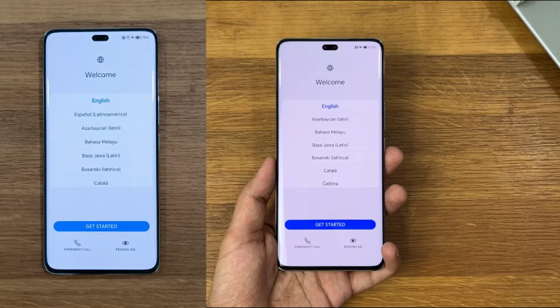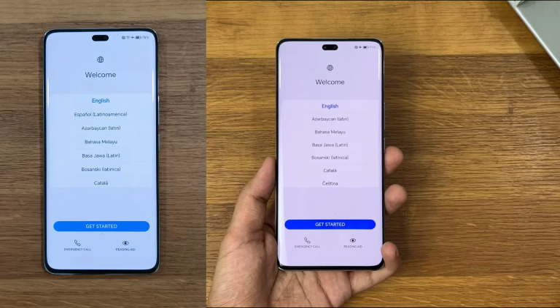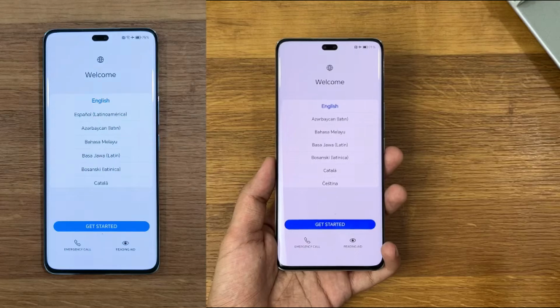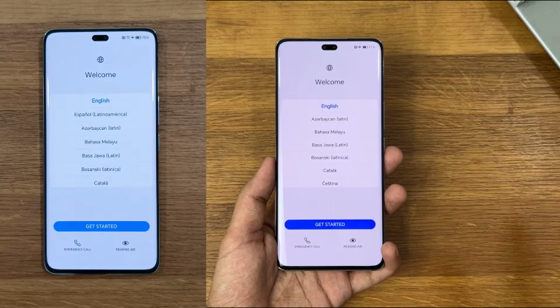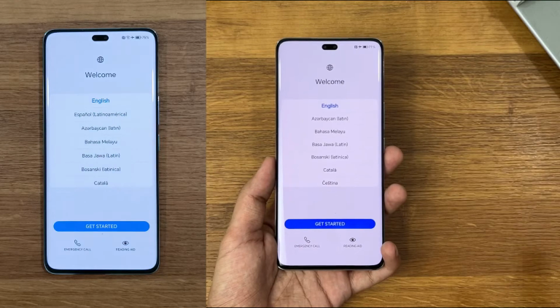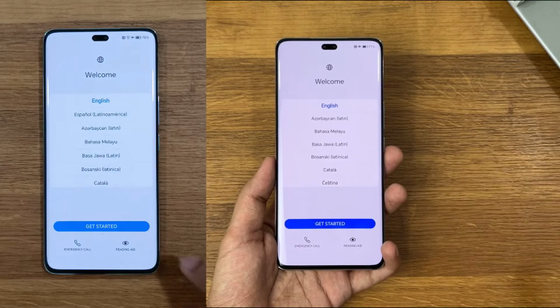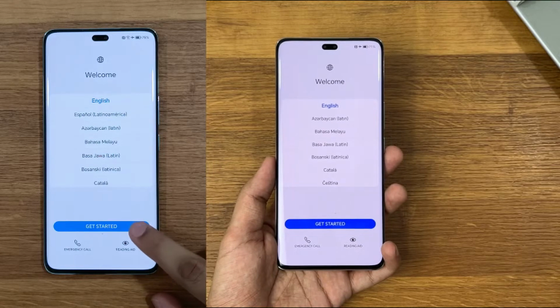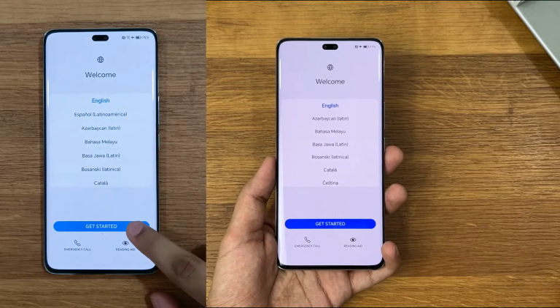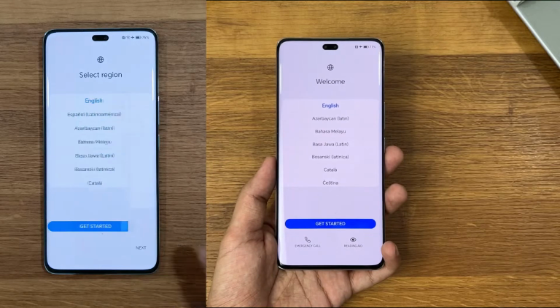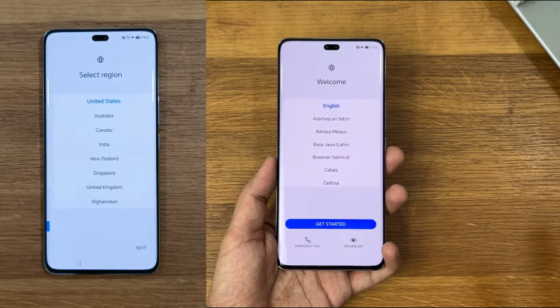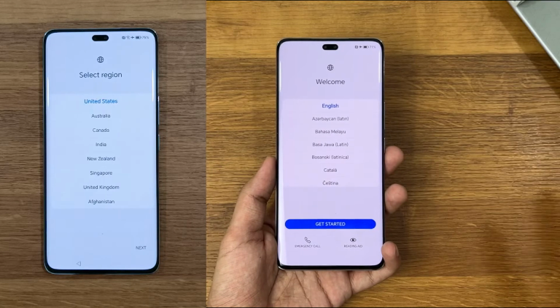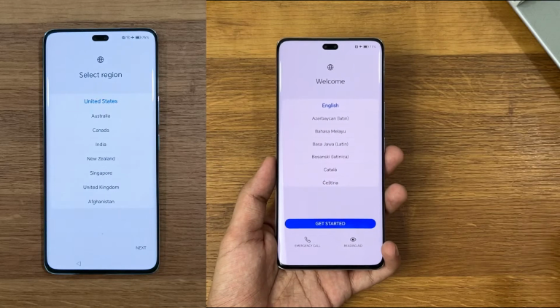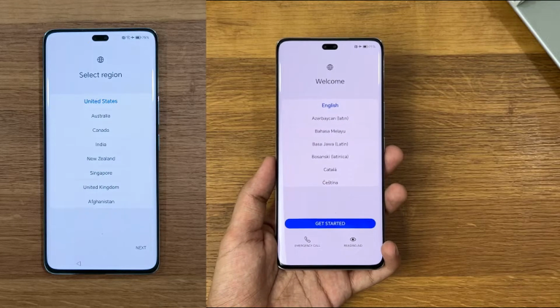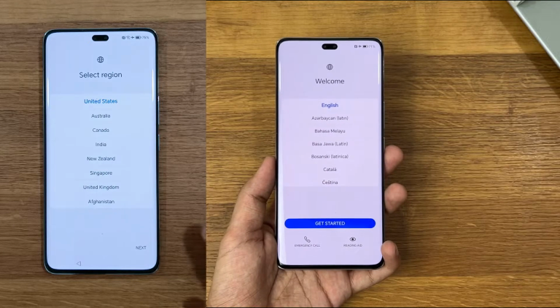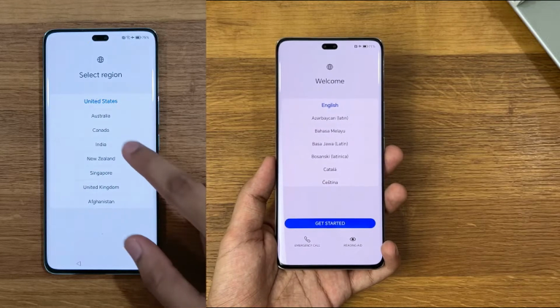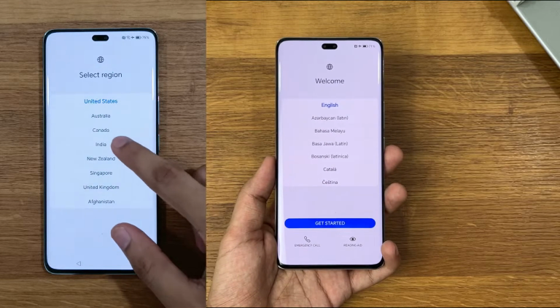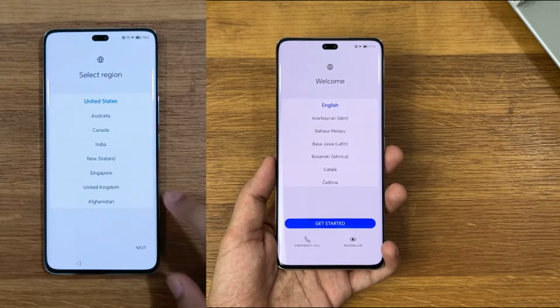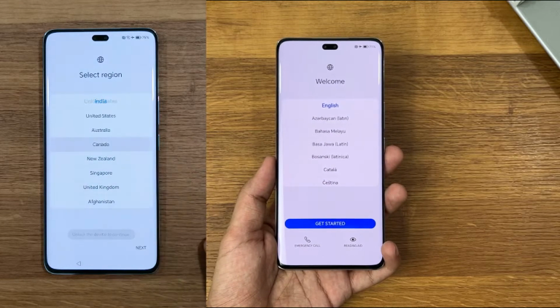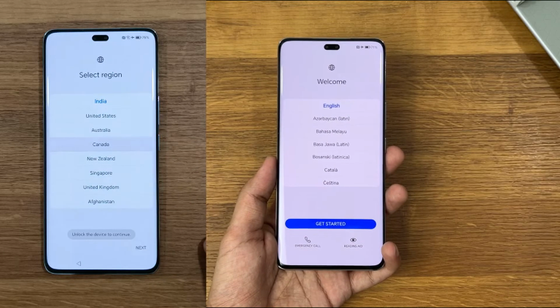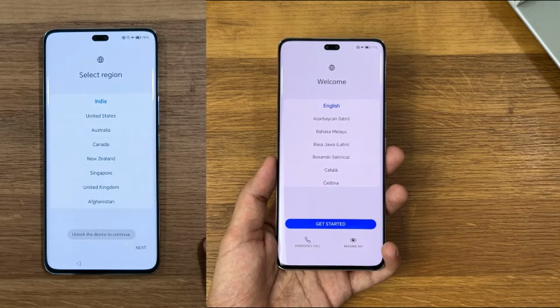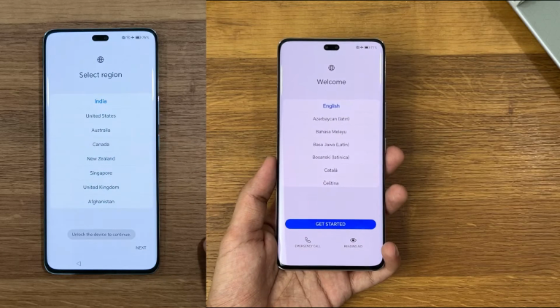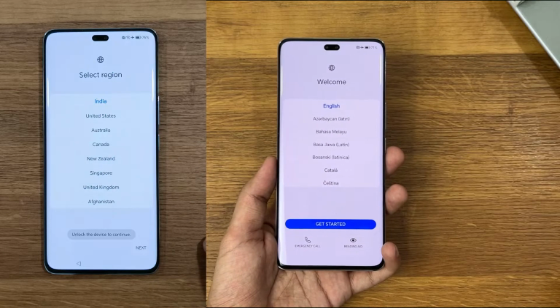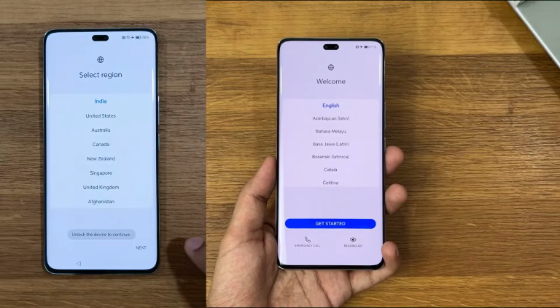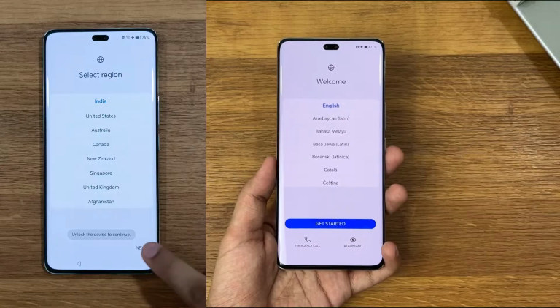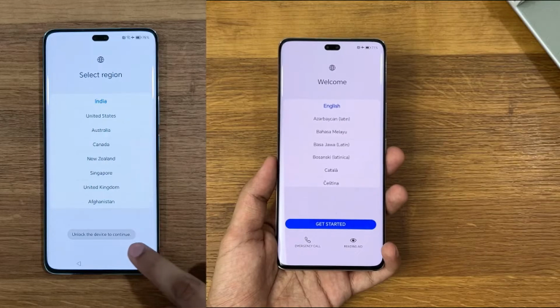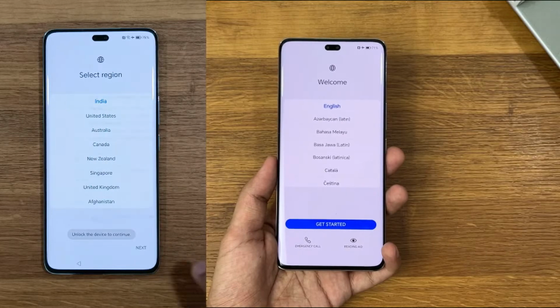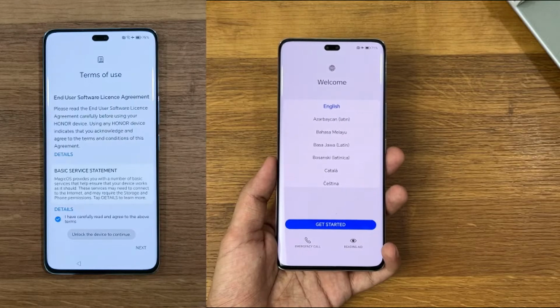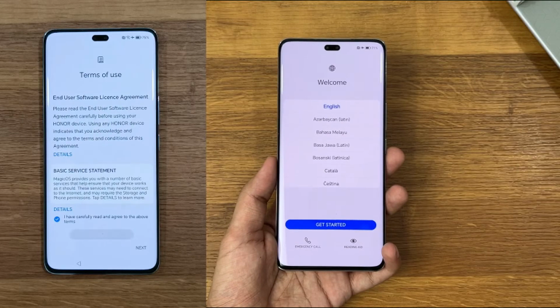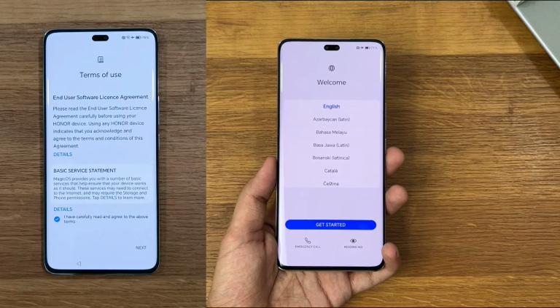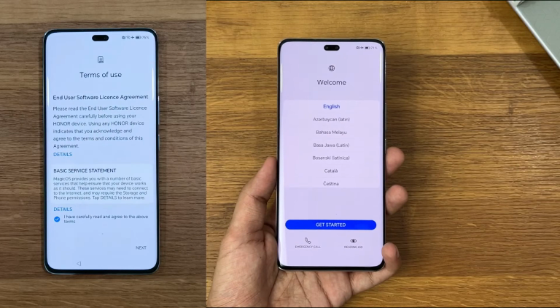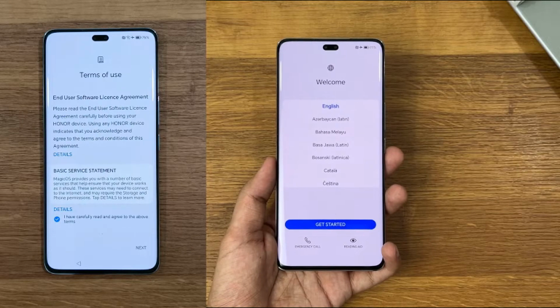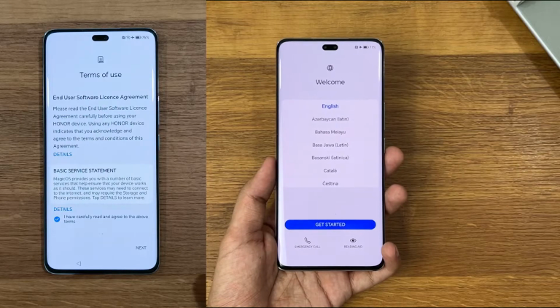Those facing an issue after resetting Honor devices — it's saying something like 'unlock the device to continue.'